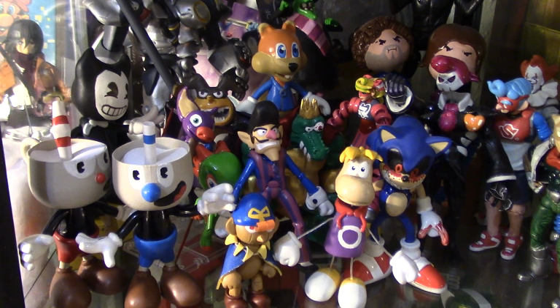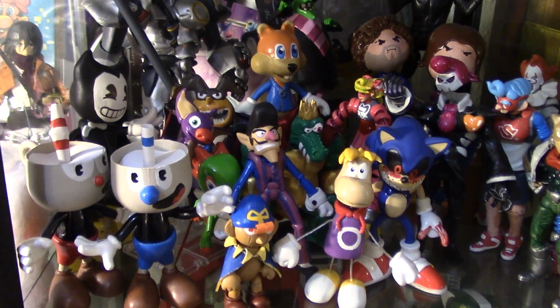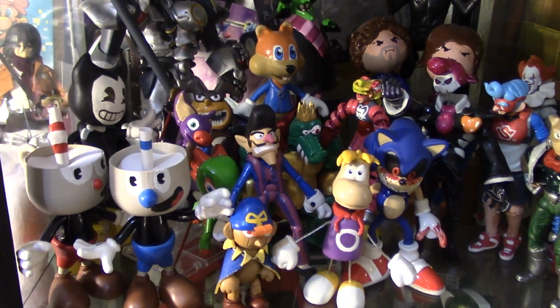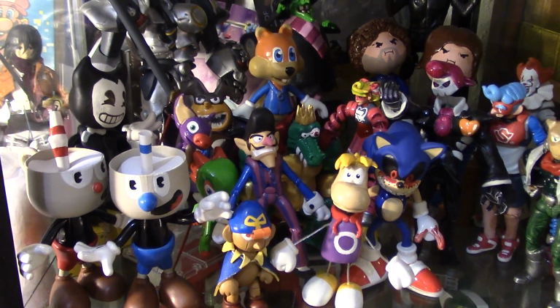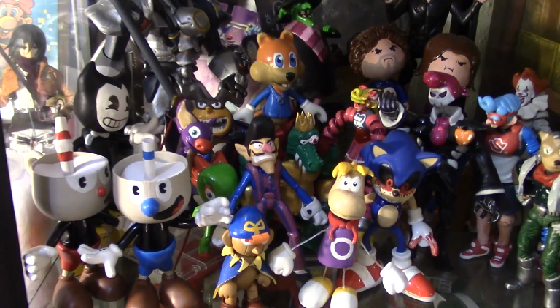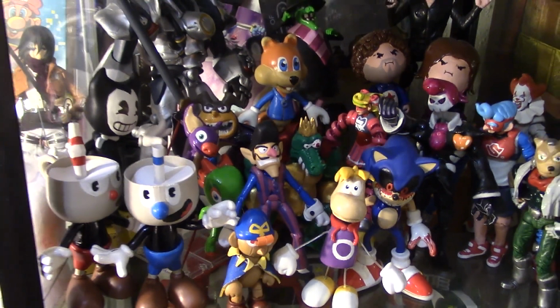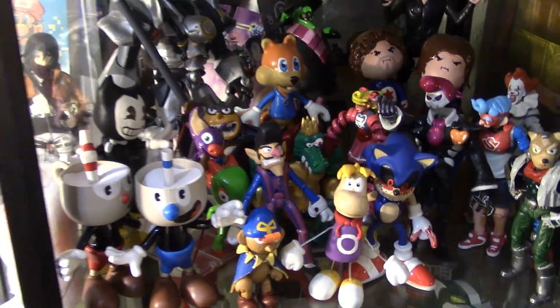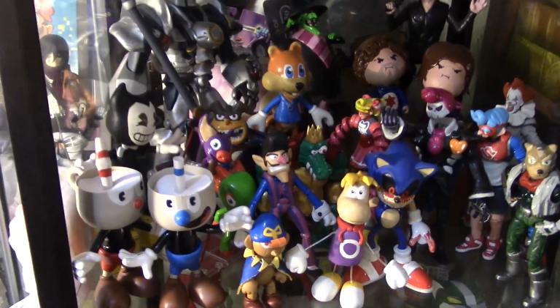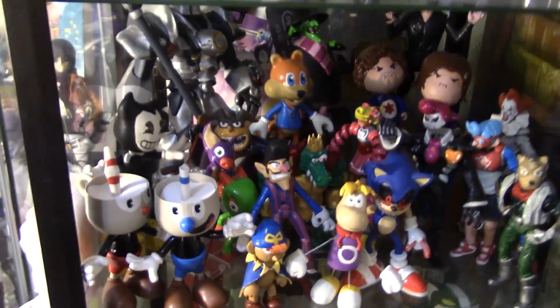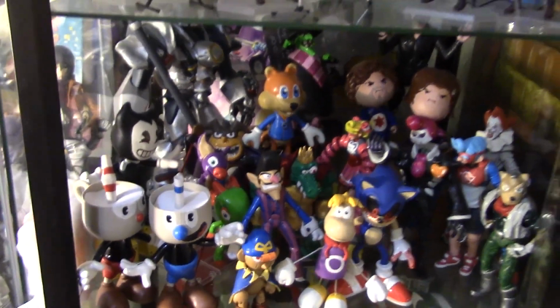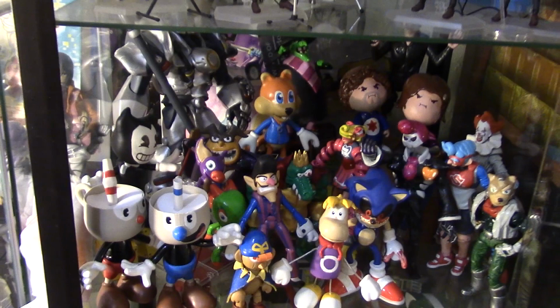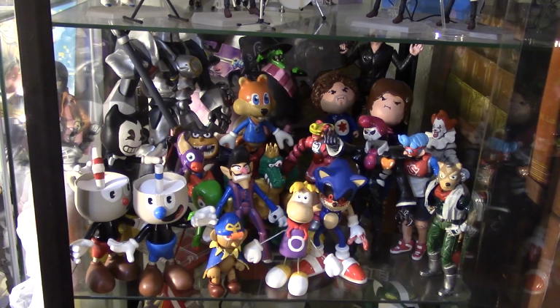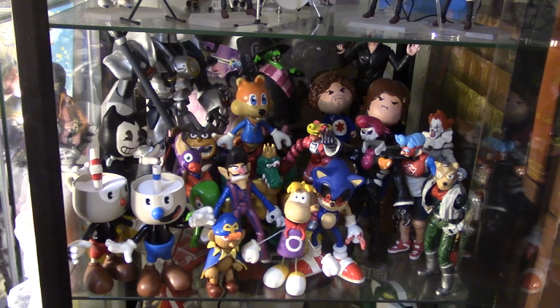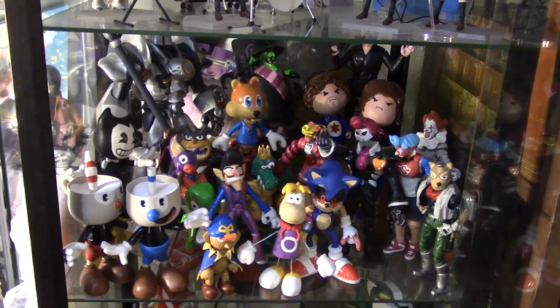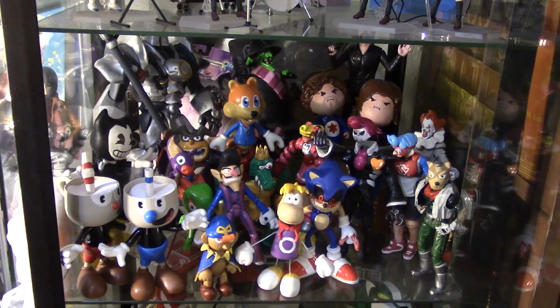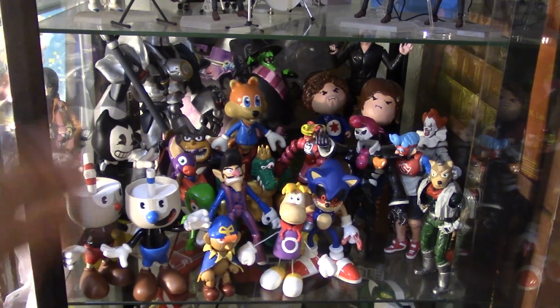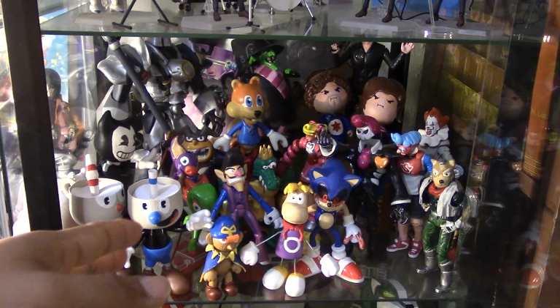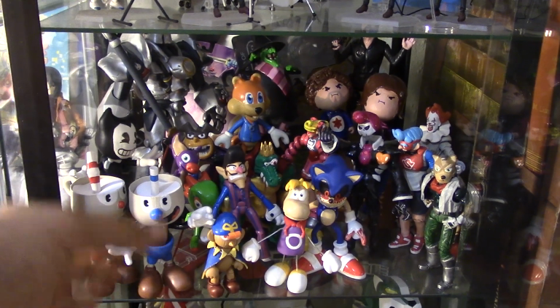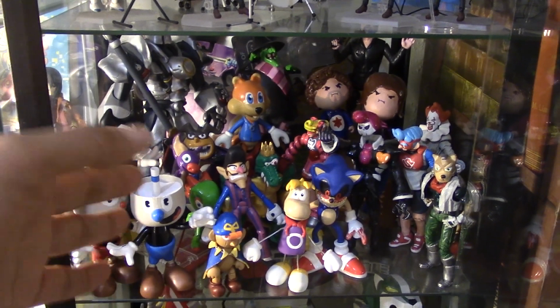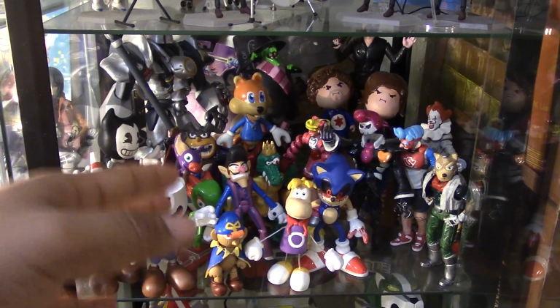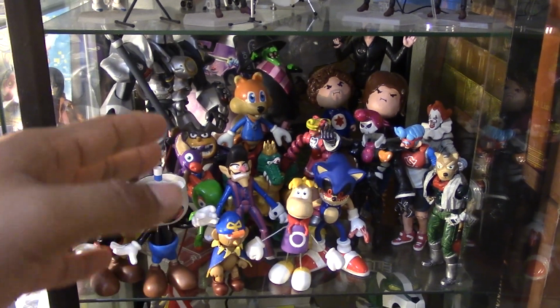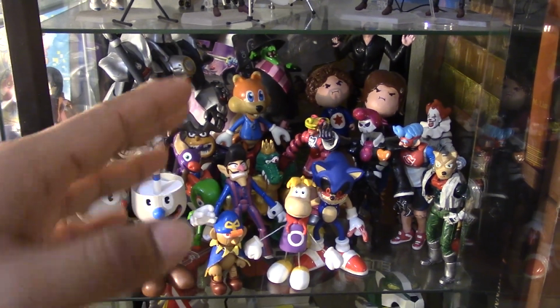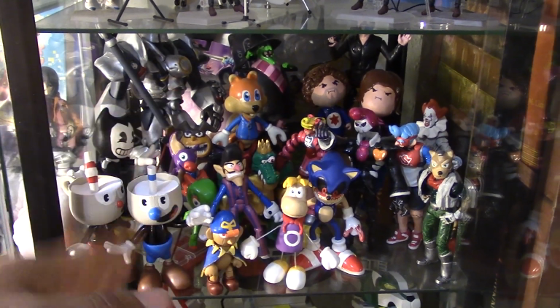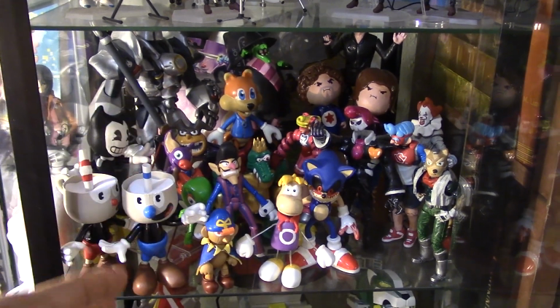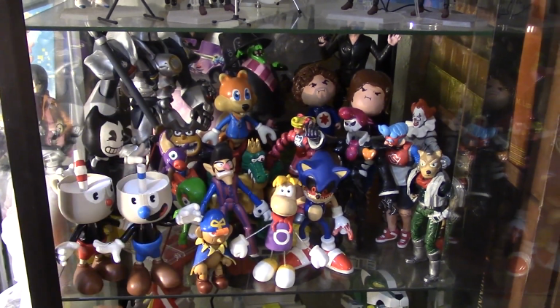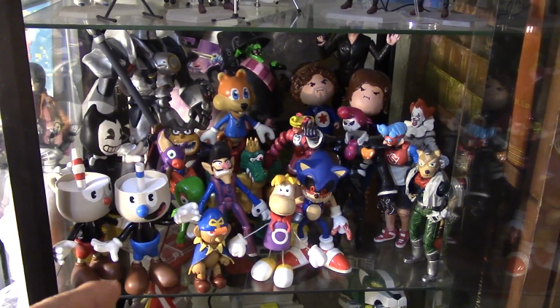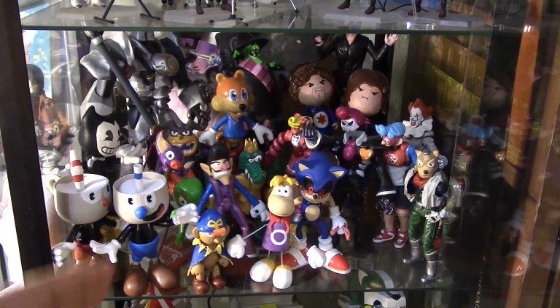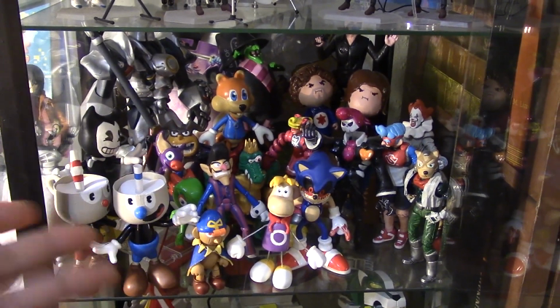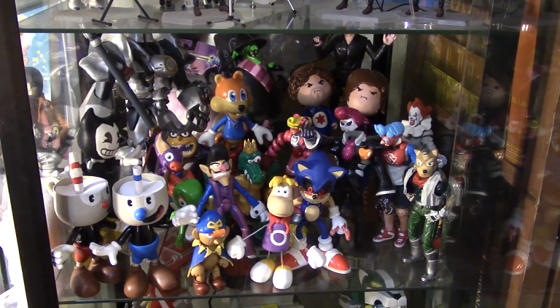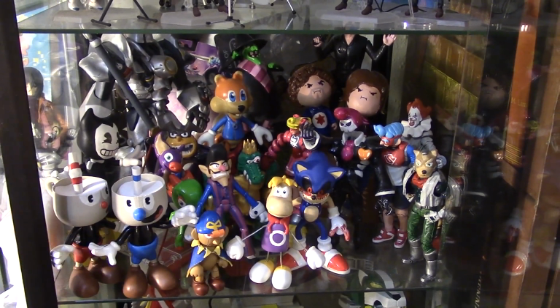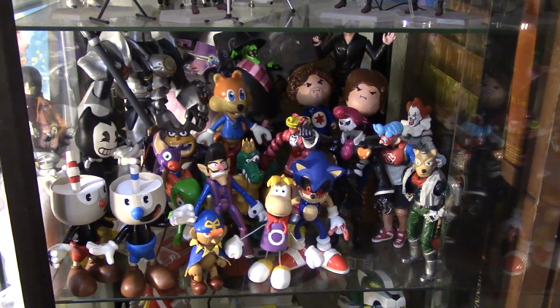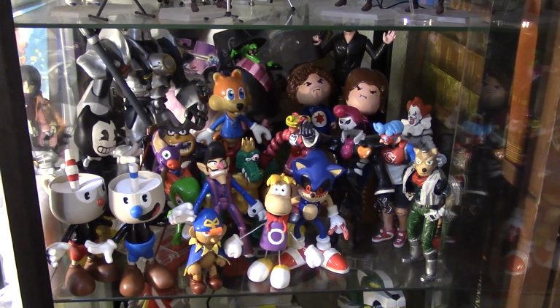I put Geno with the rest of my custom action figures. I might make a little section just for my Mario RPG customs — I'm not 100% sure.